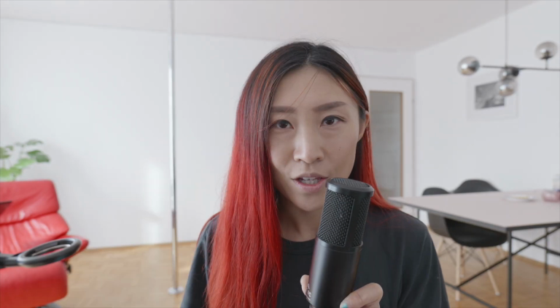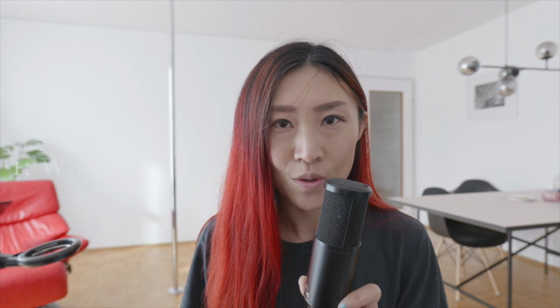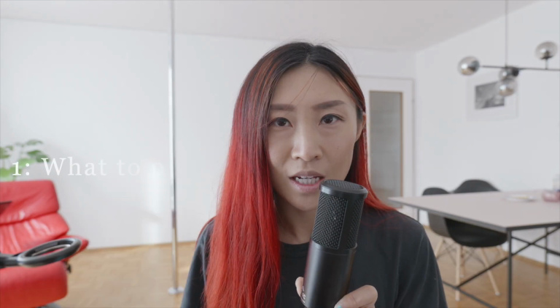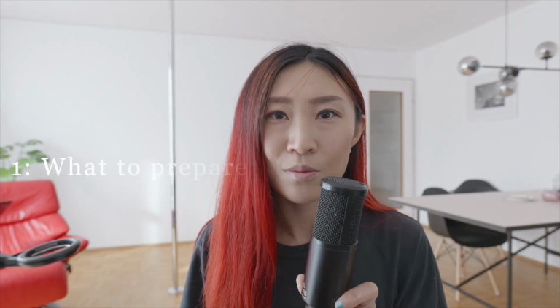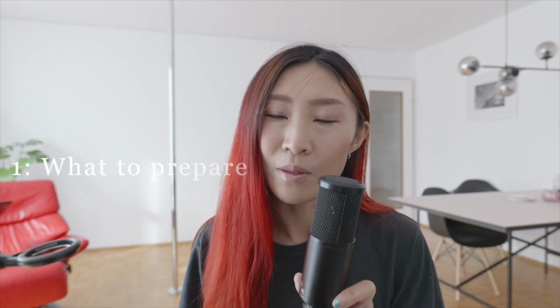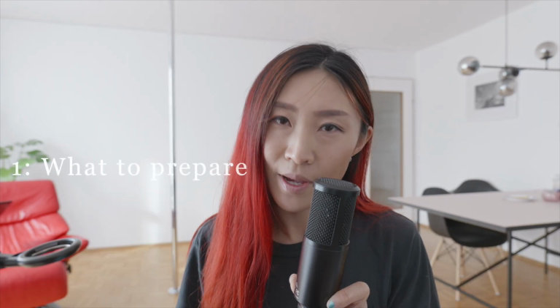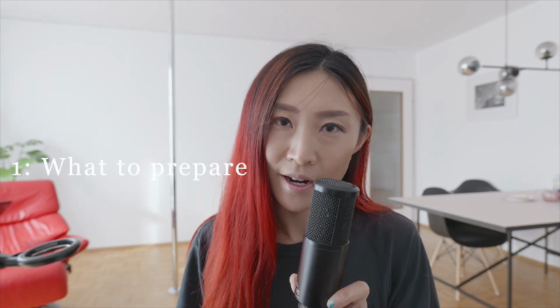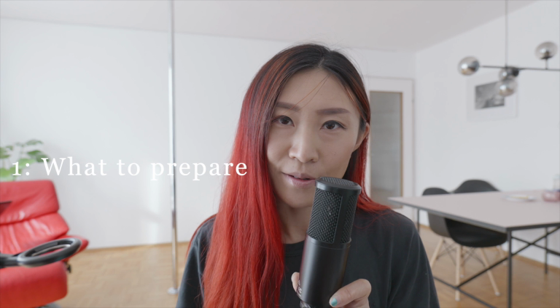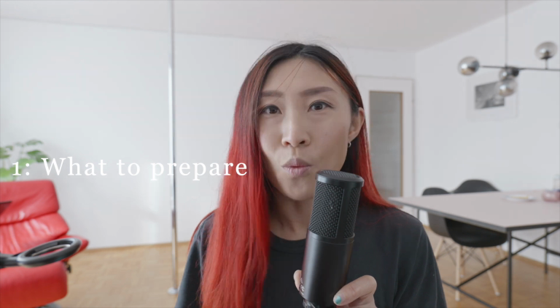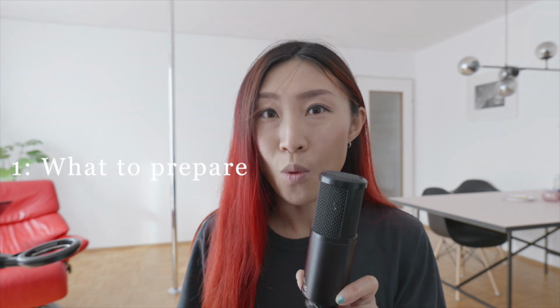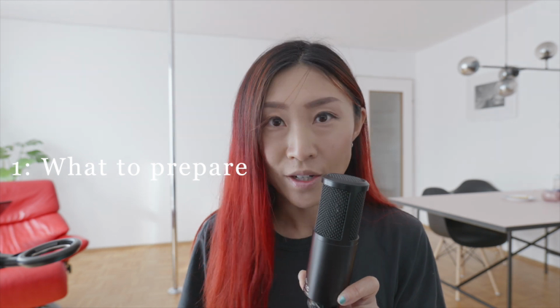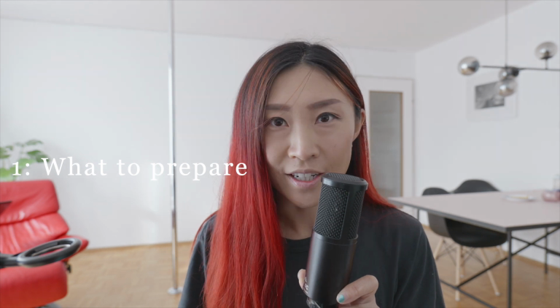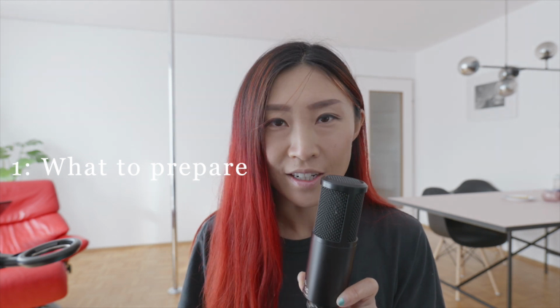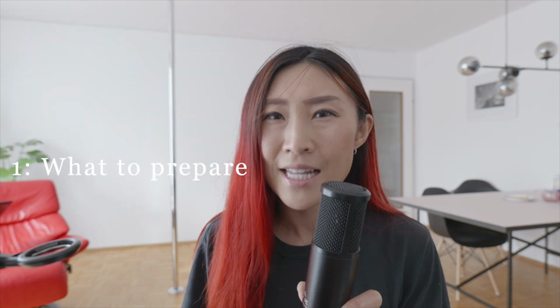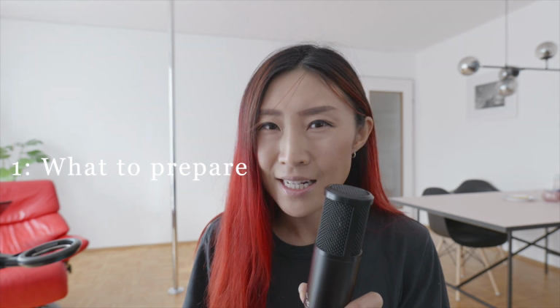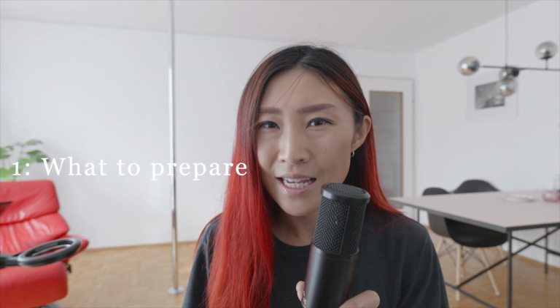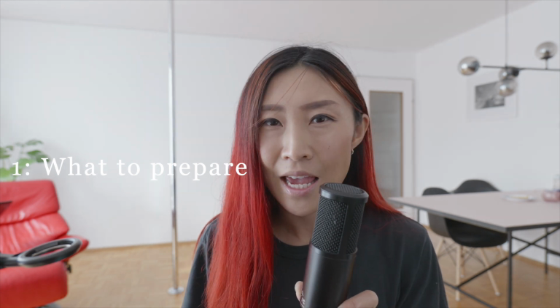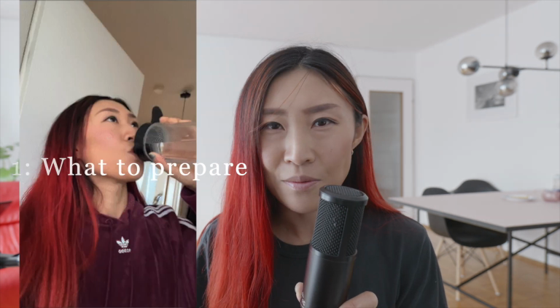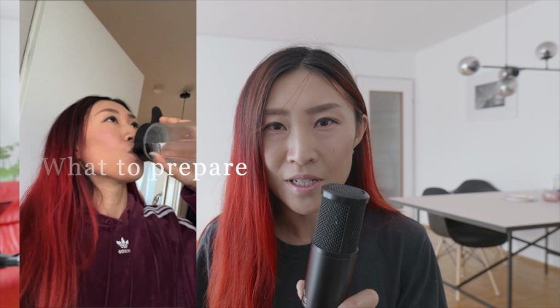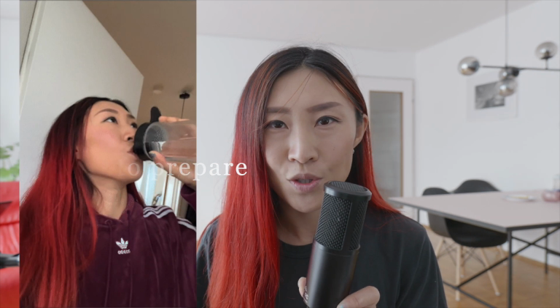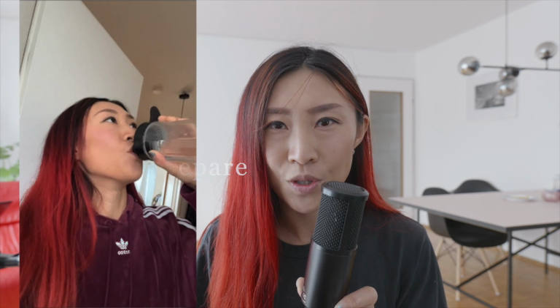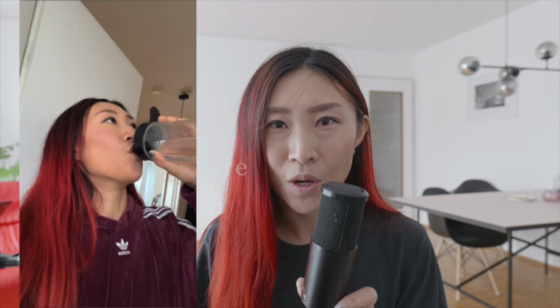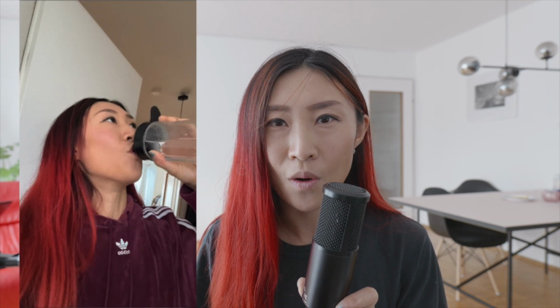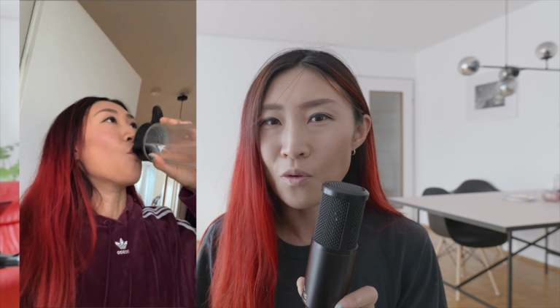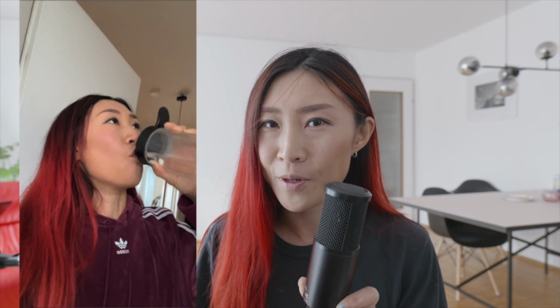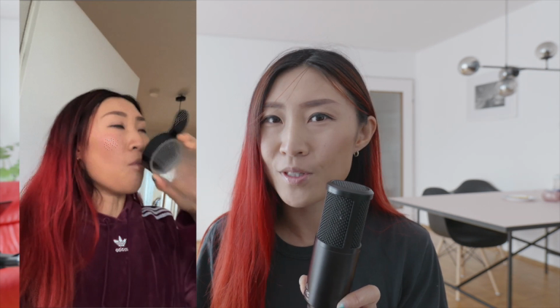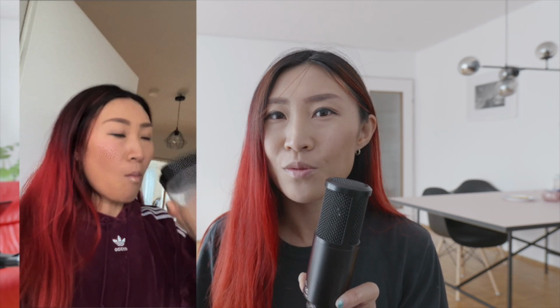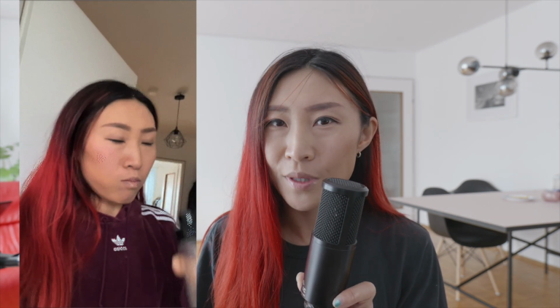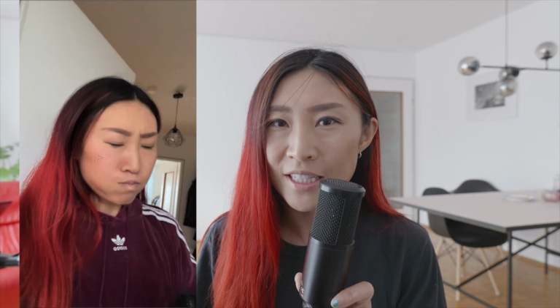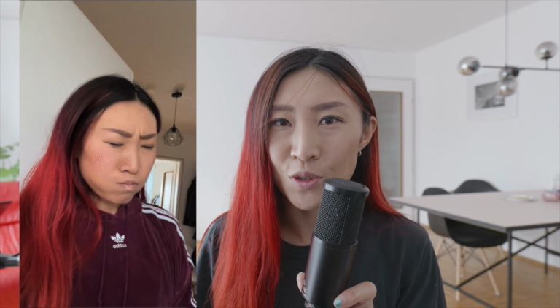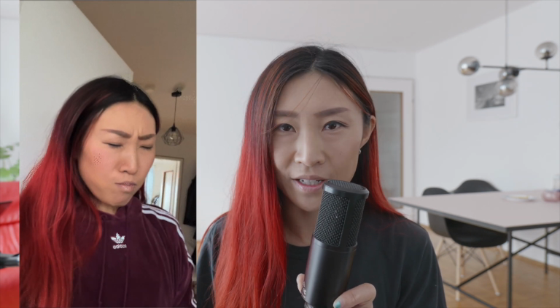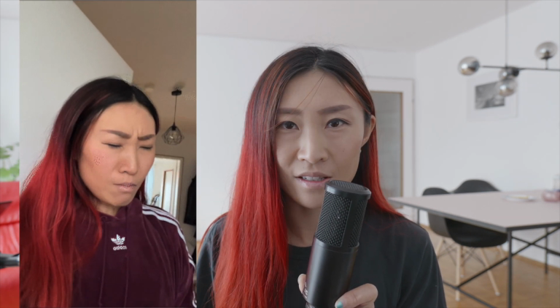What do you need to prepare? First, water. Not every studio offers free drinks, so bring your own.